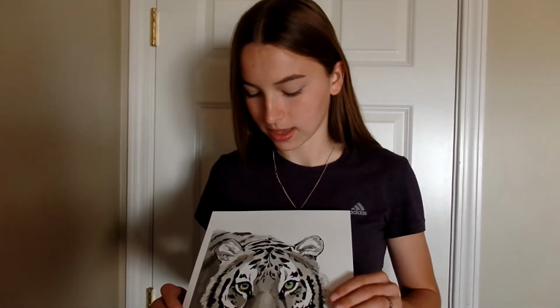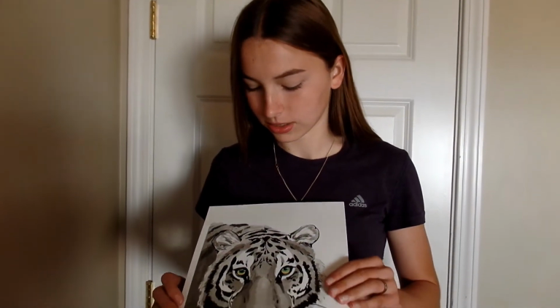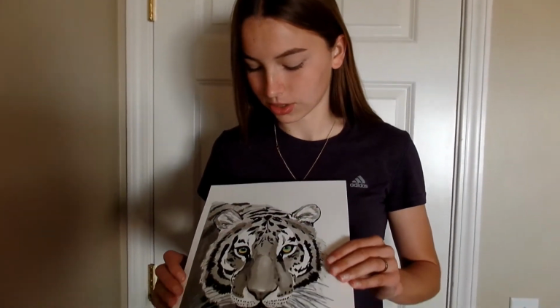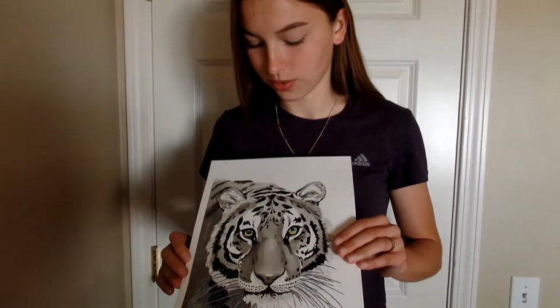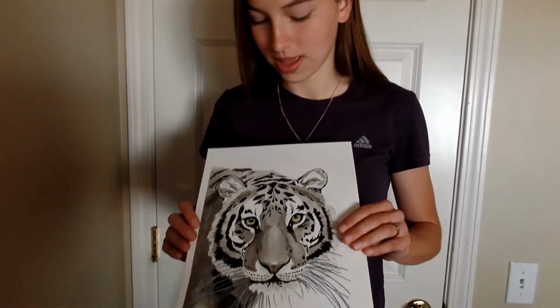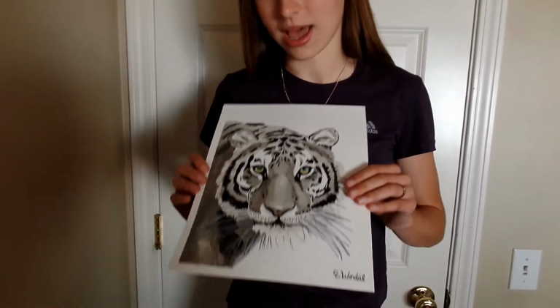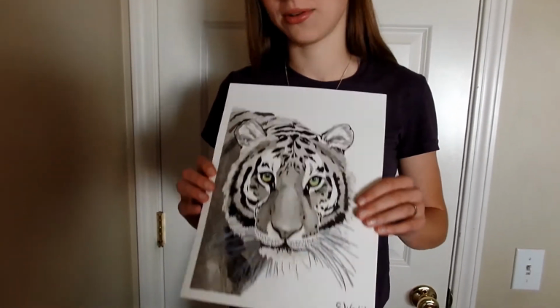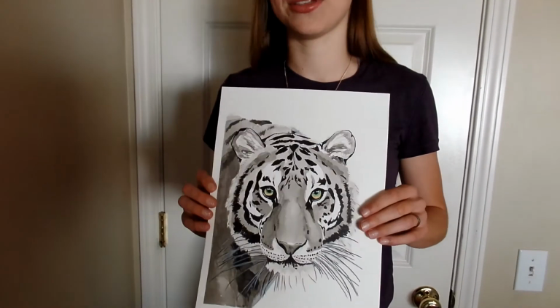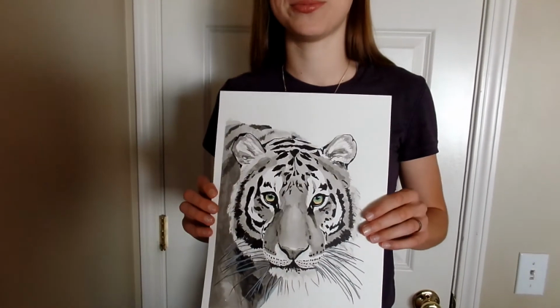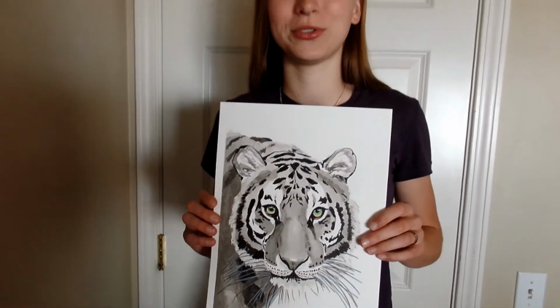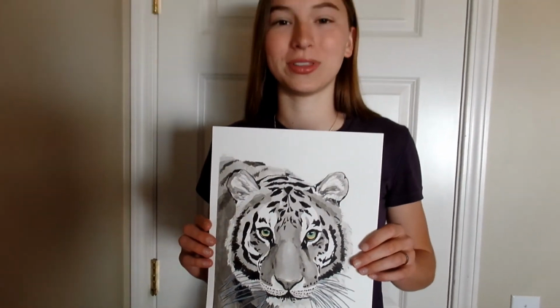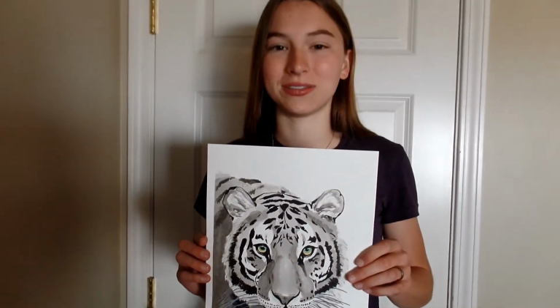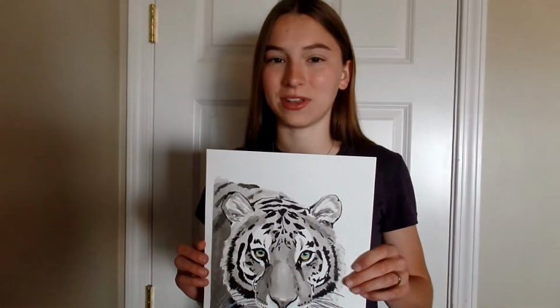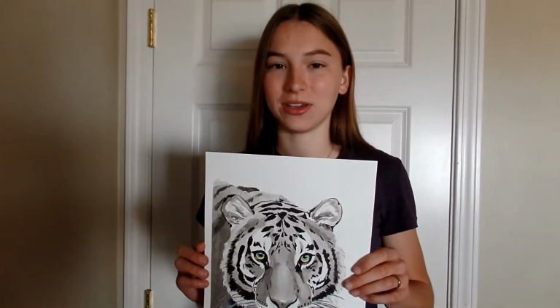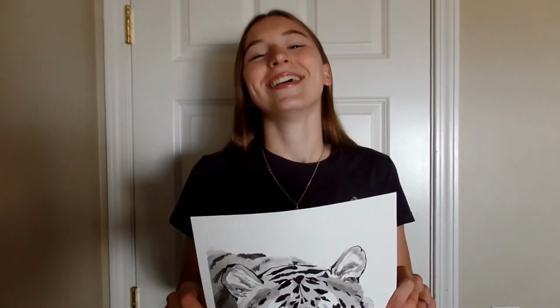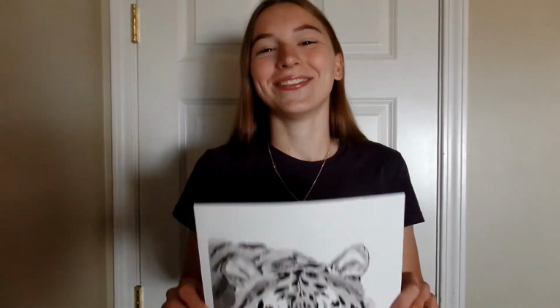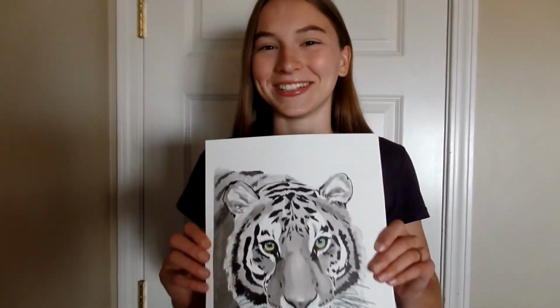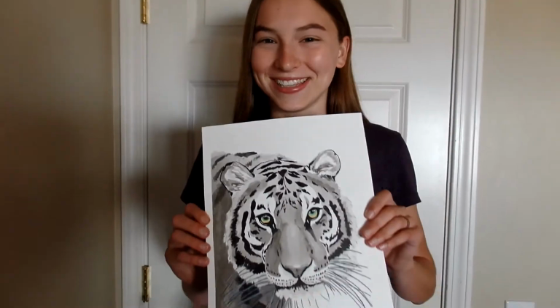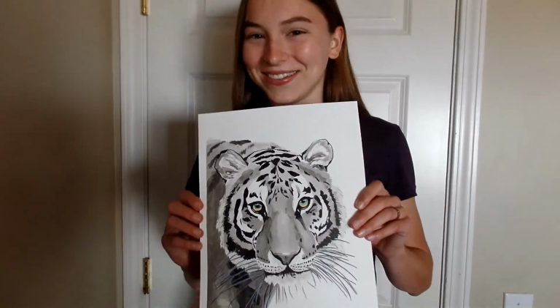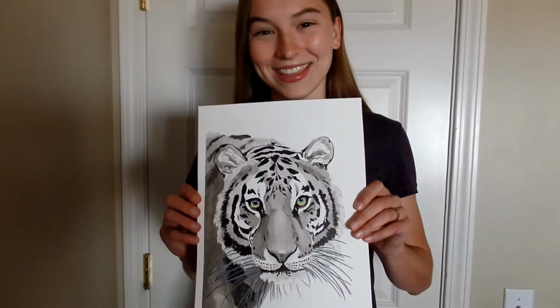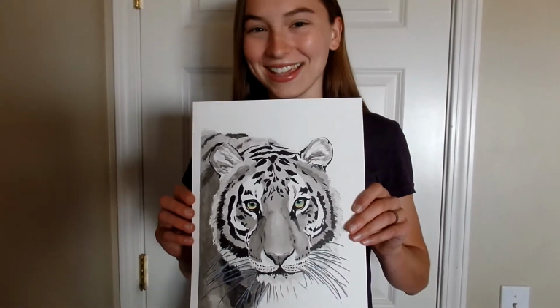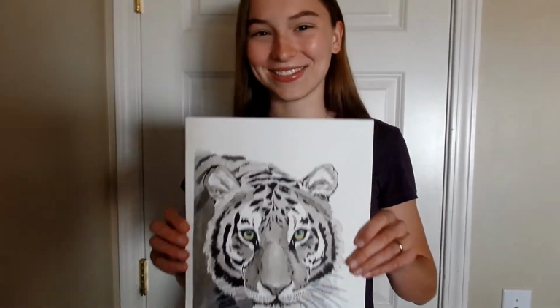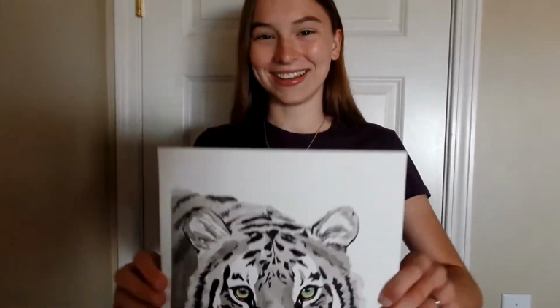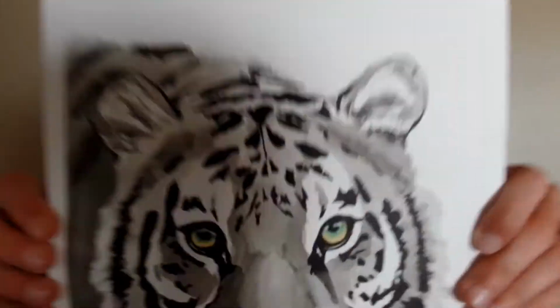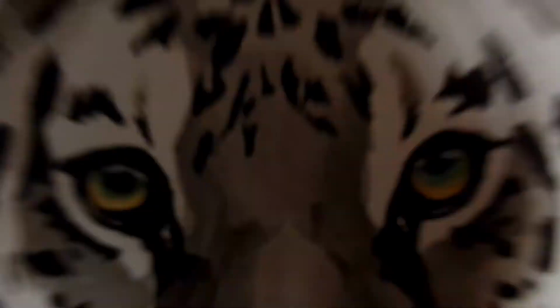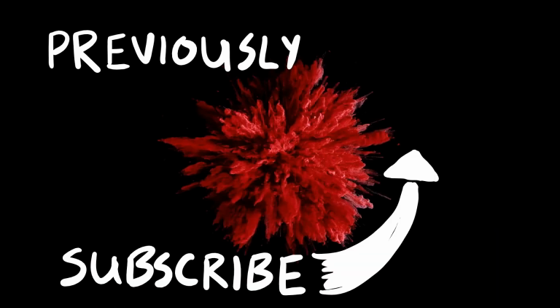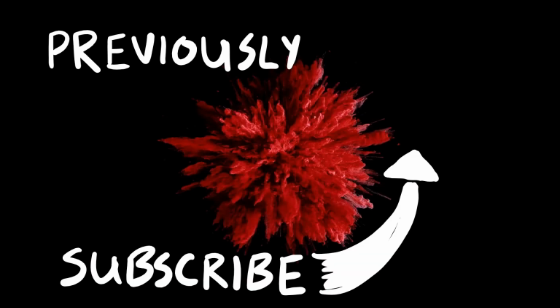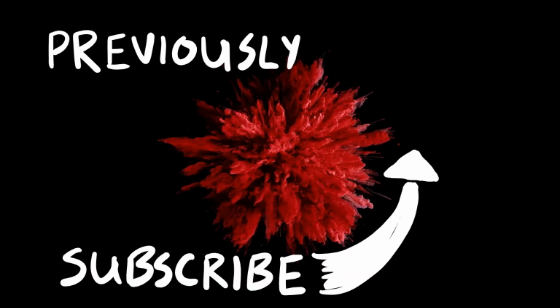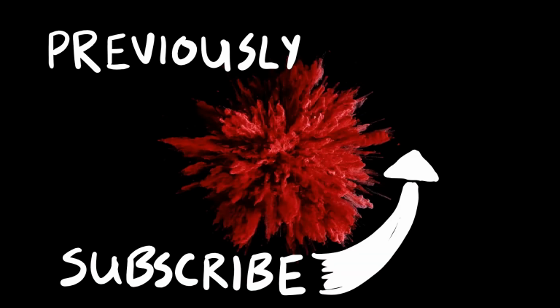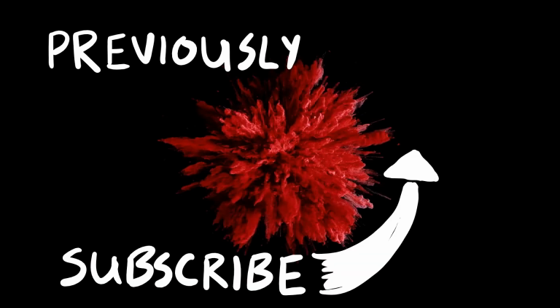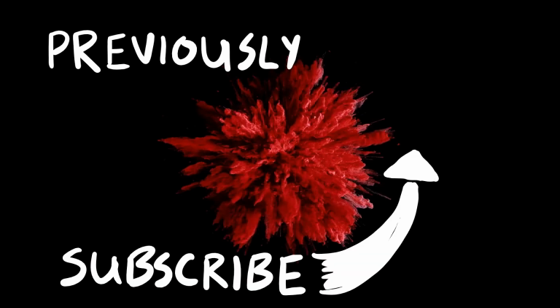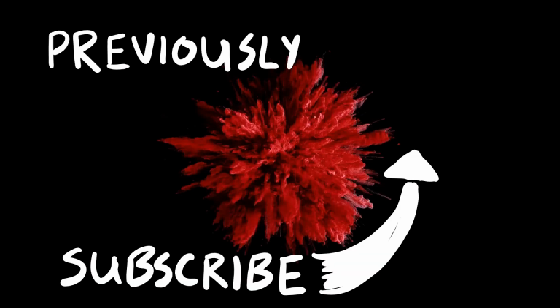I really hope you enjoyed this video. We'll see you on the next one. Bye bye.